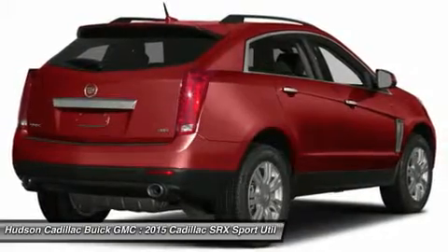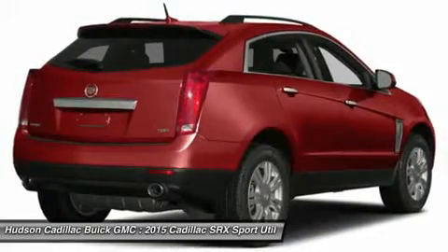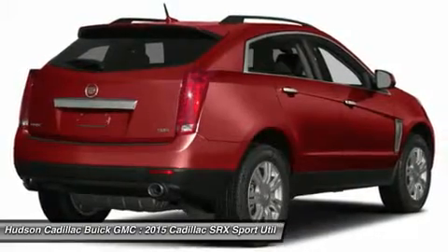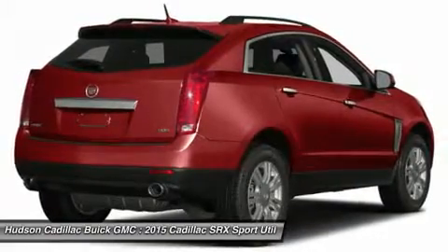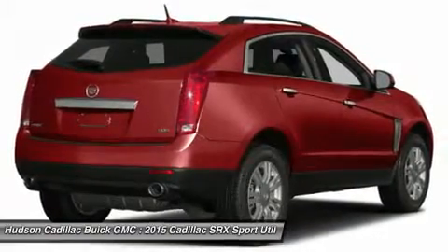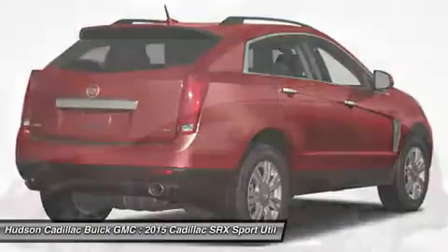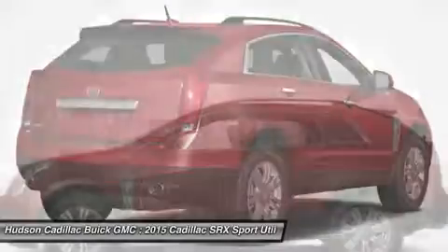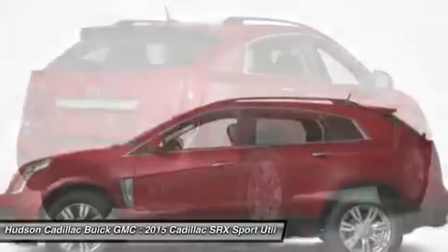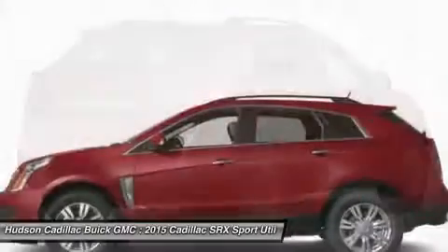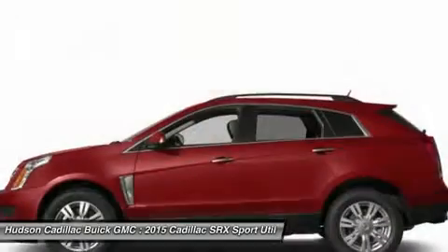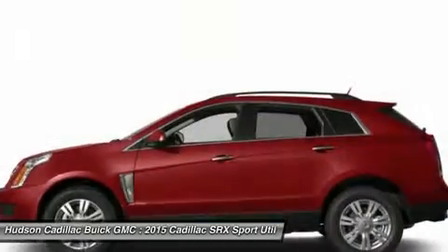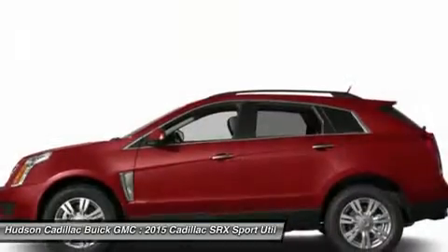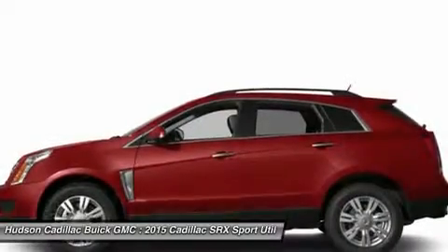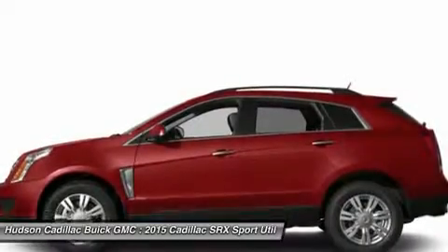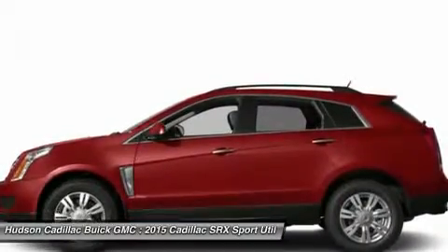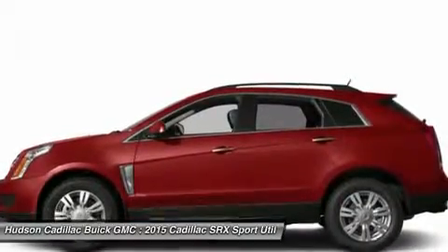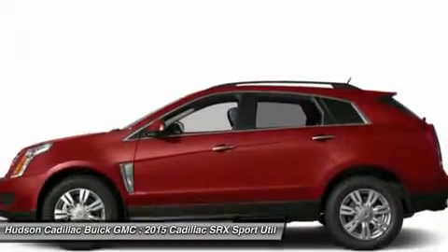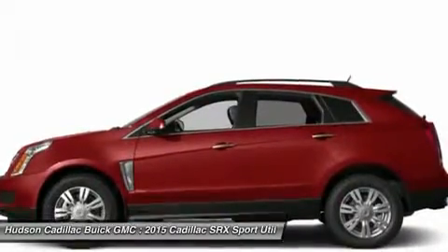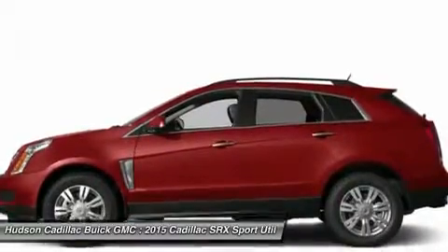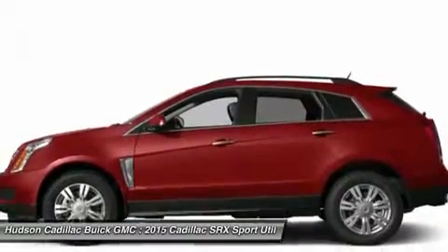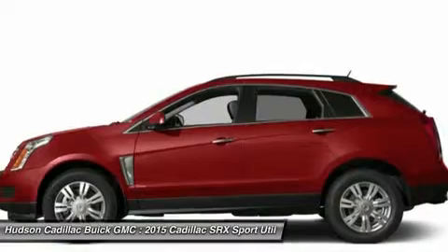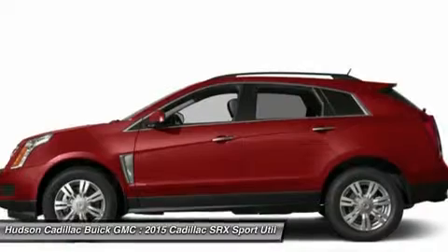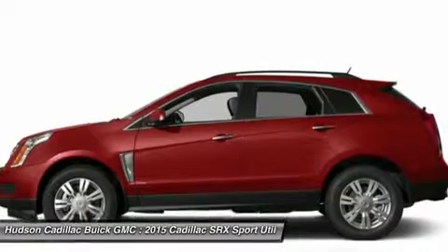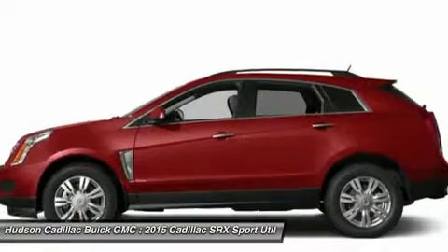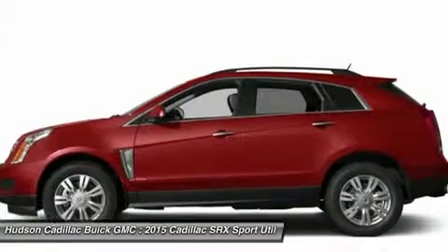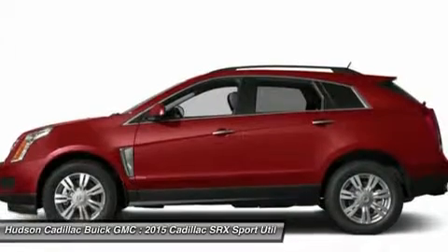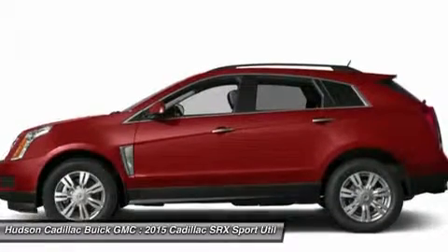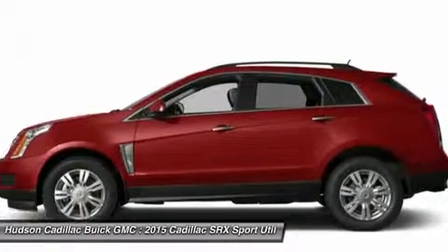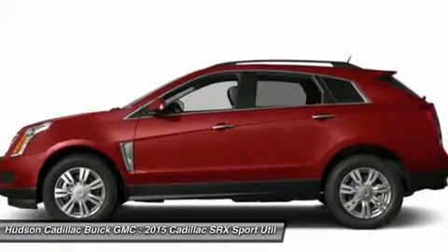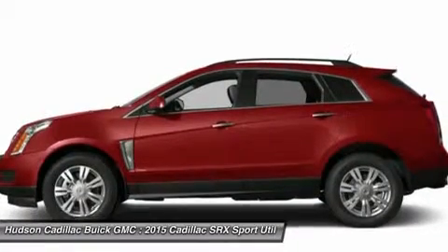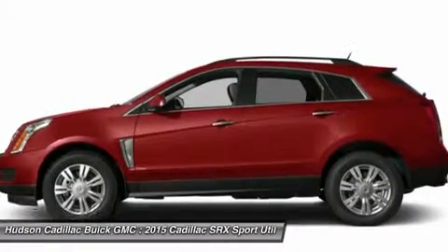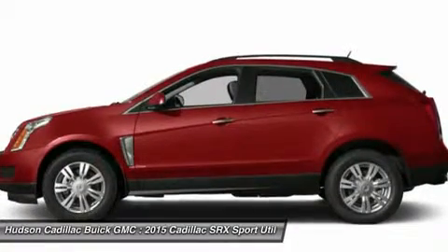Aluminum wheels, floor mats, four-wheel disc brakes, cruise control. Come see the car for yourself.